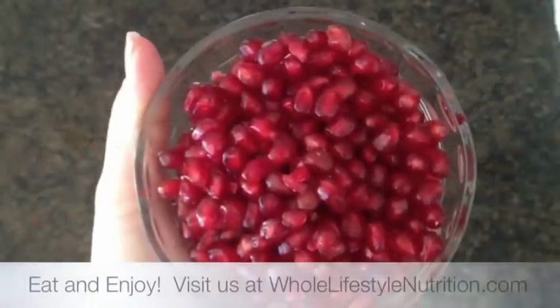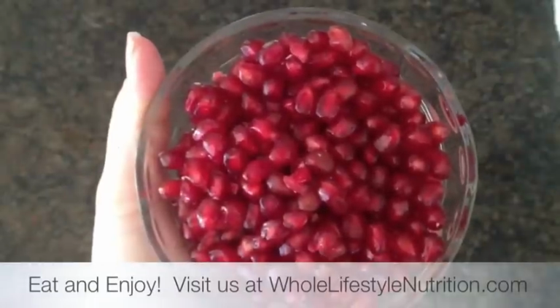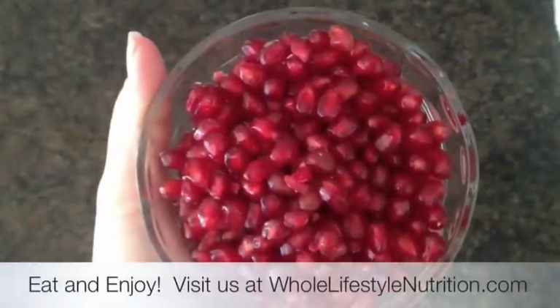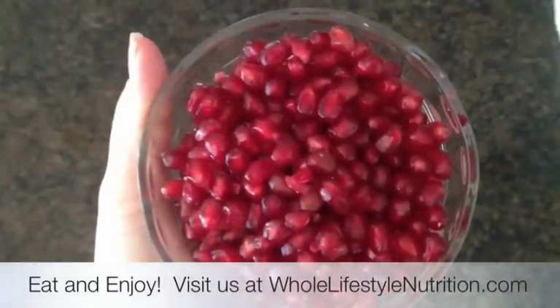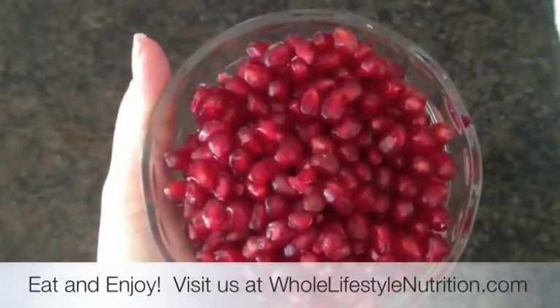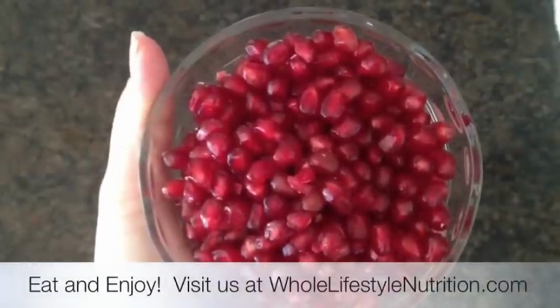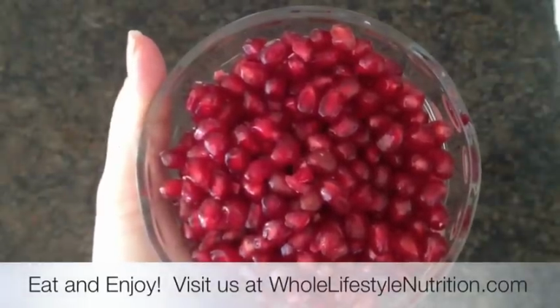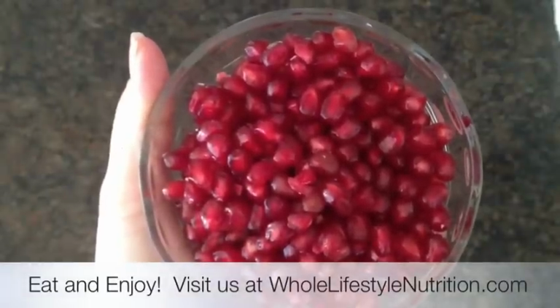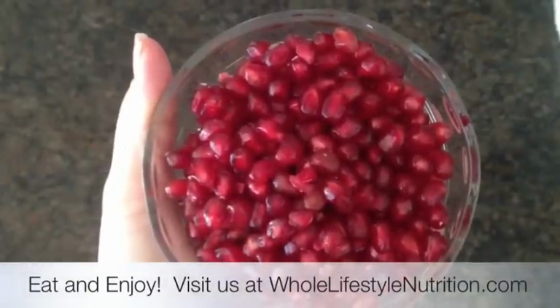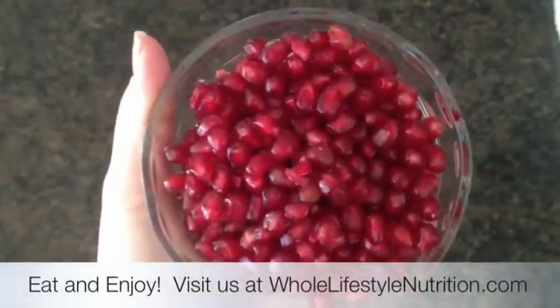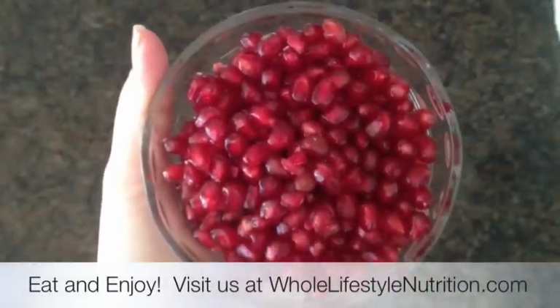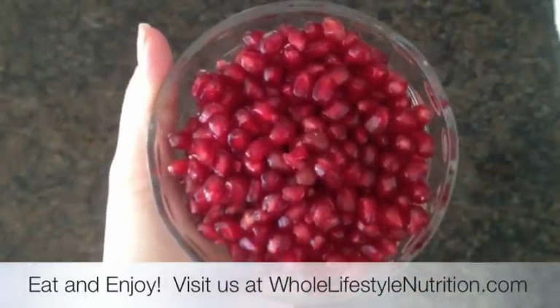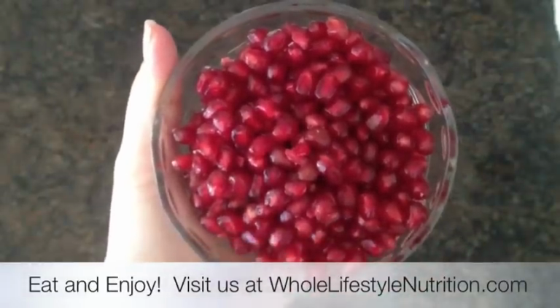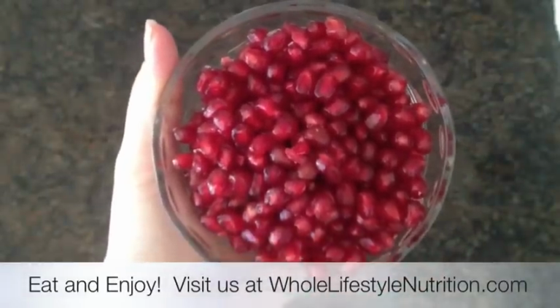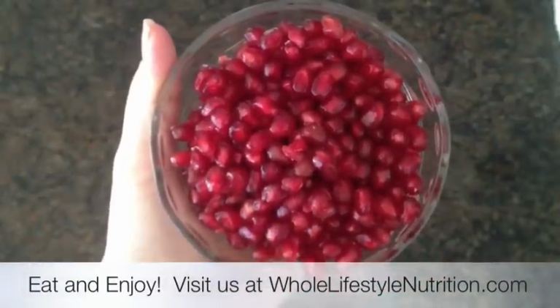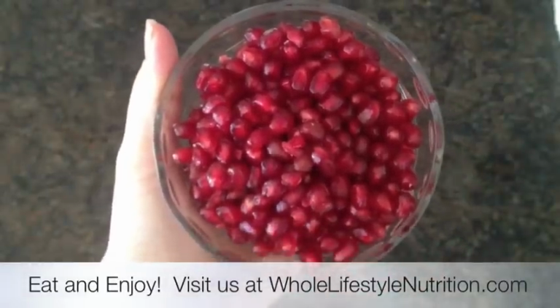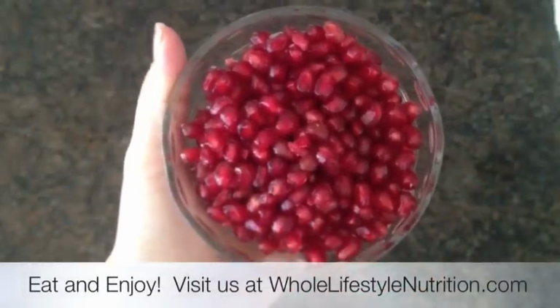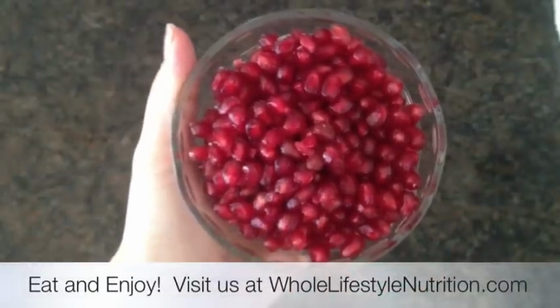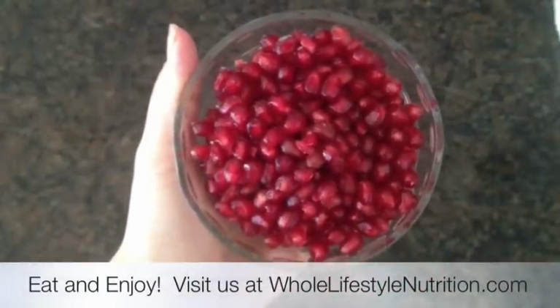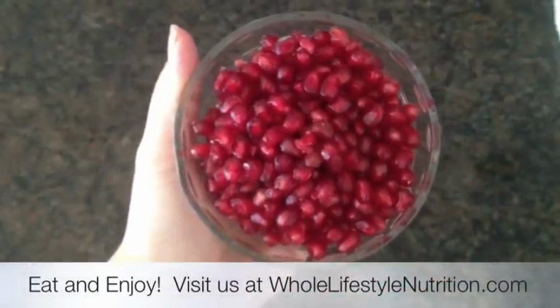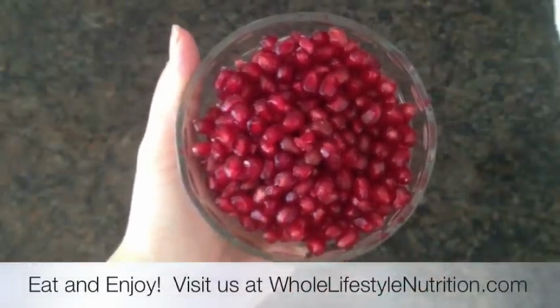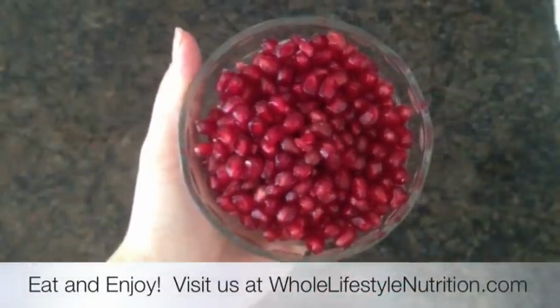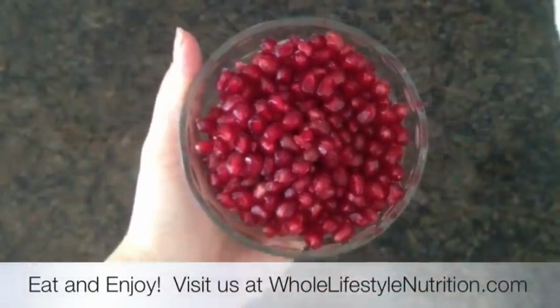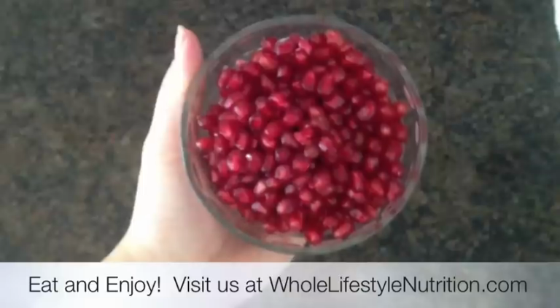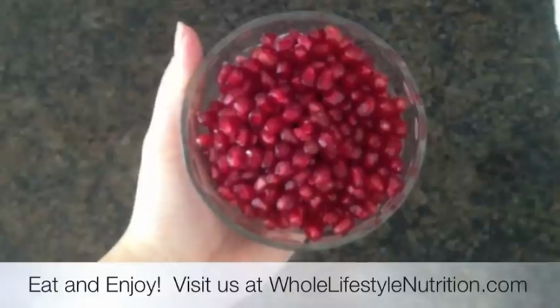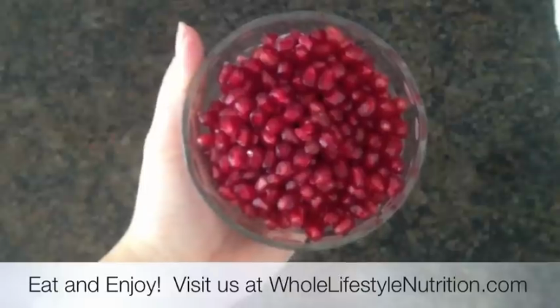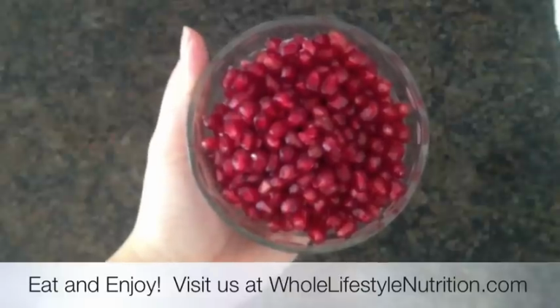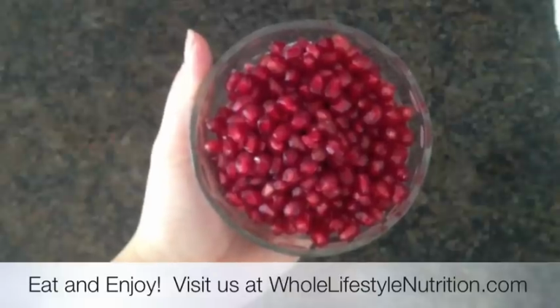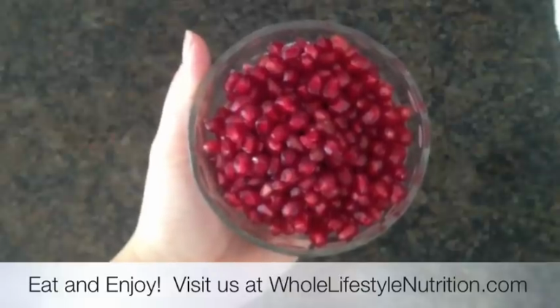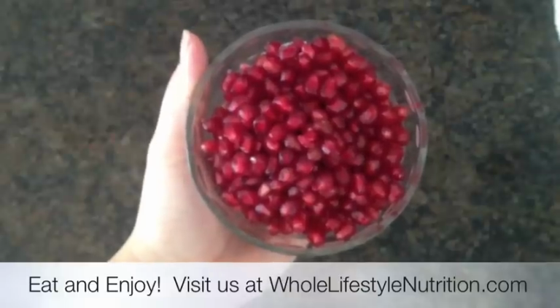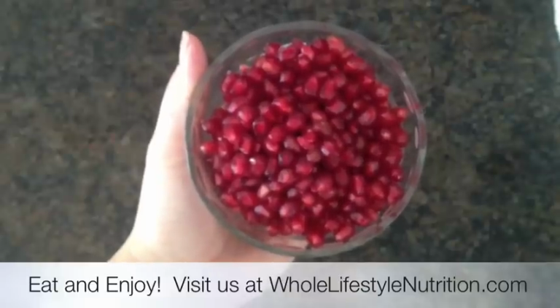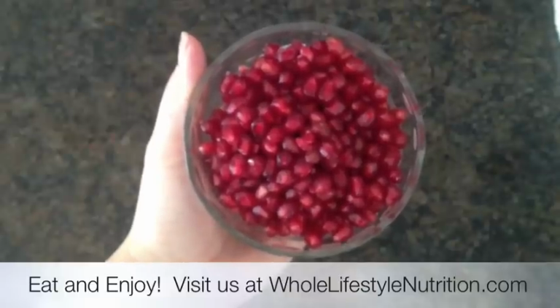Now simply eat and enjoy. Until next time, this is Halle Cottes with Whole Lifestyle Nutrition.